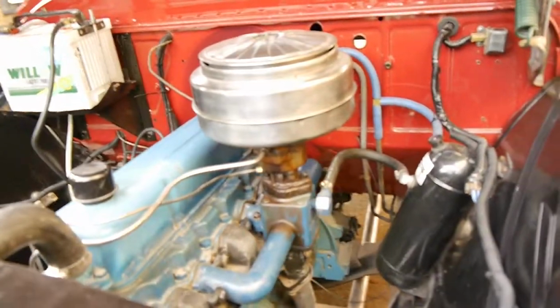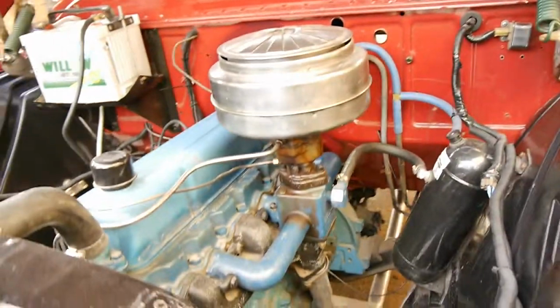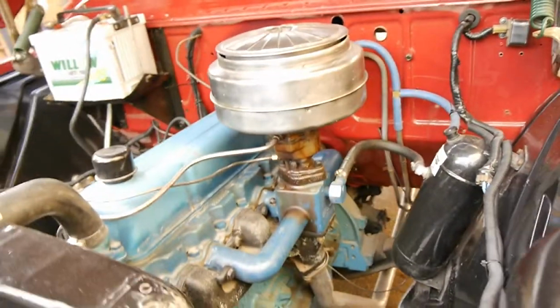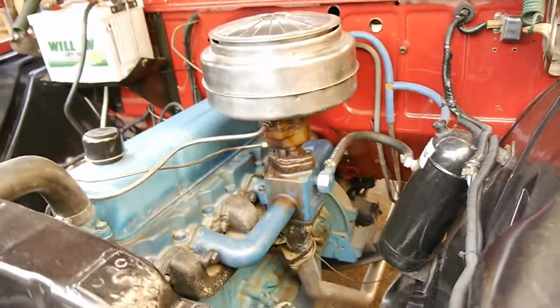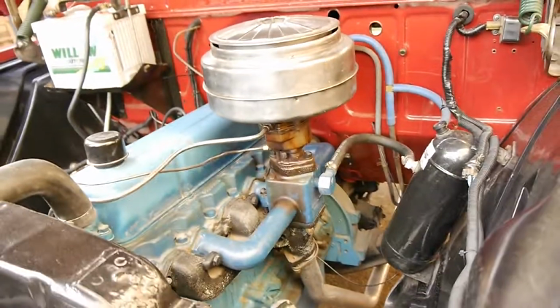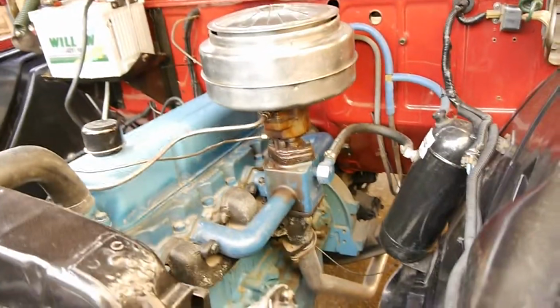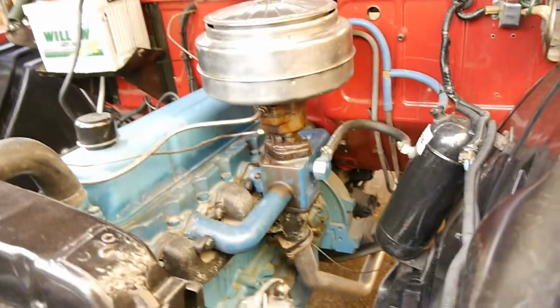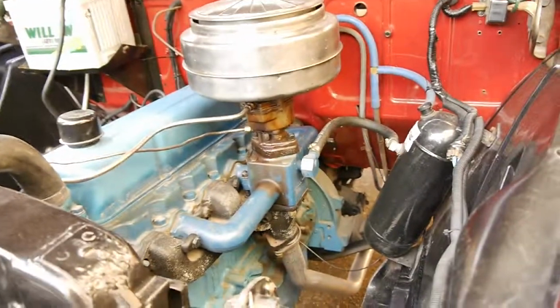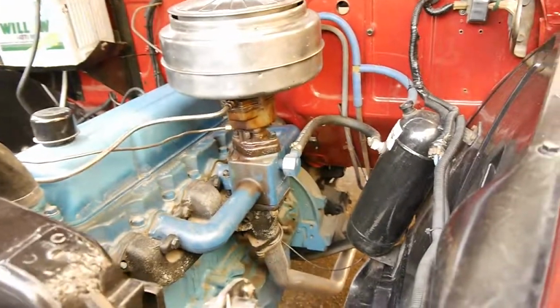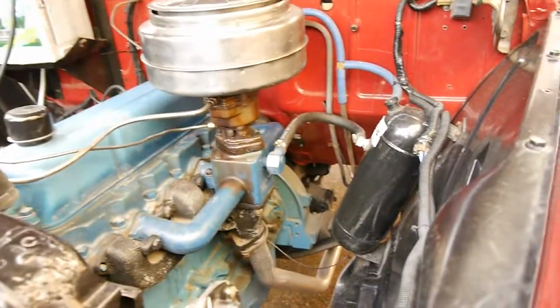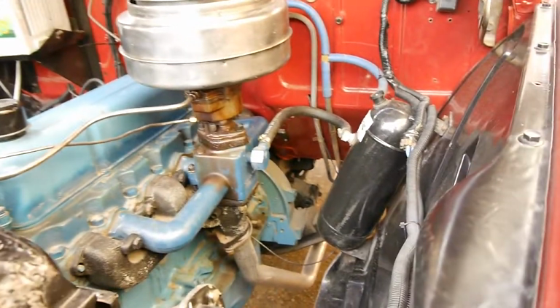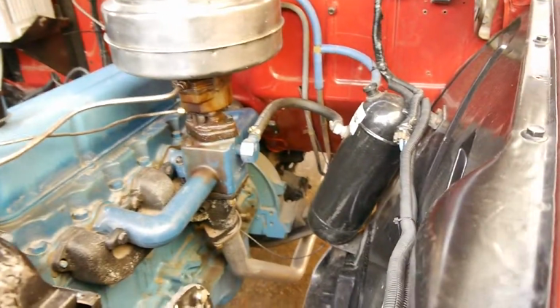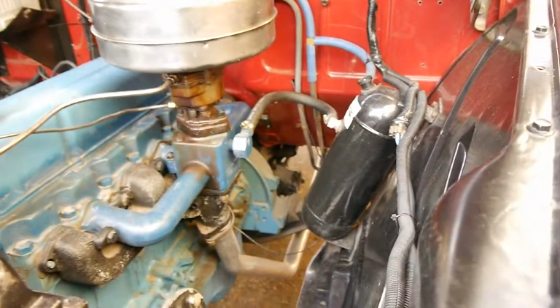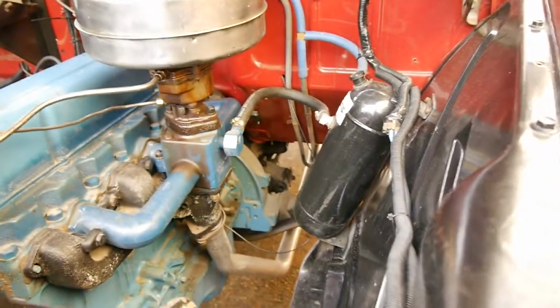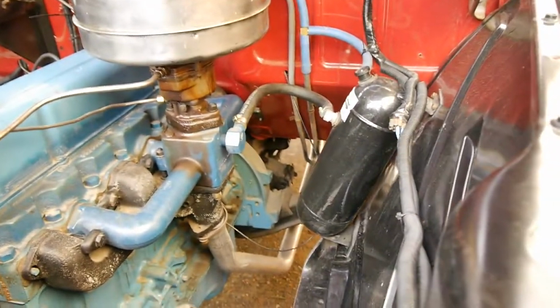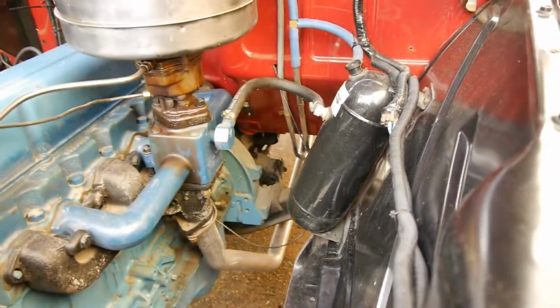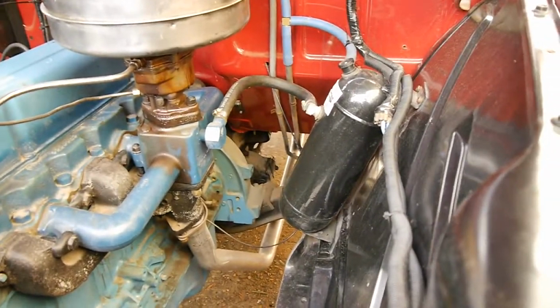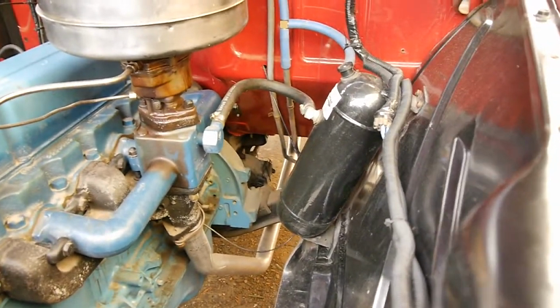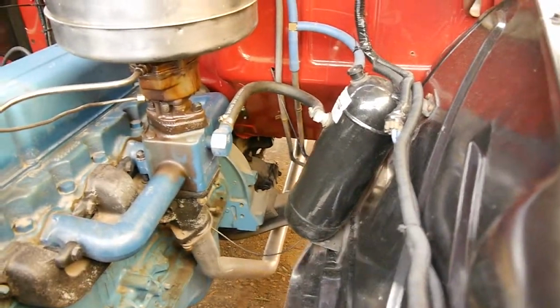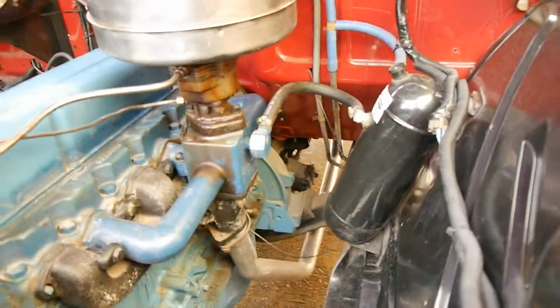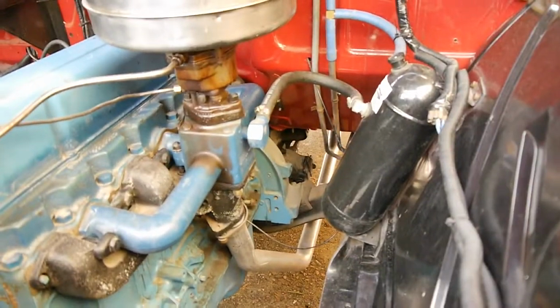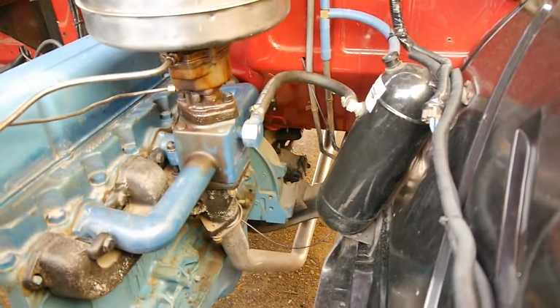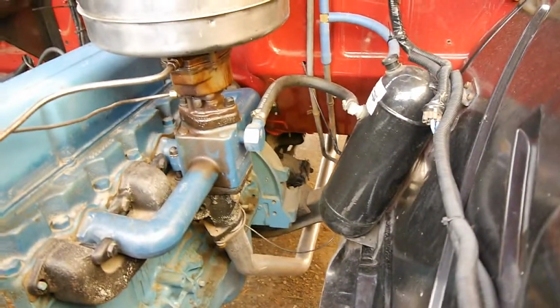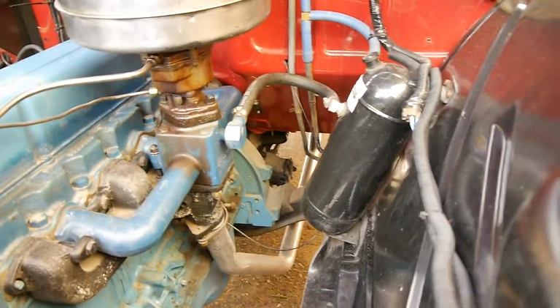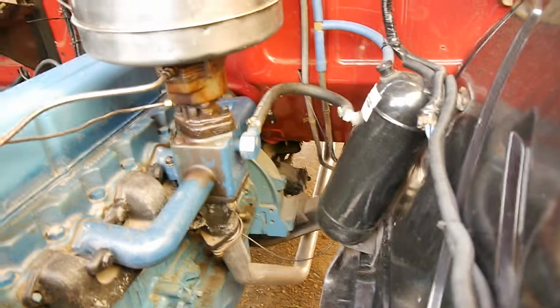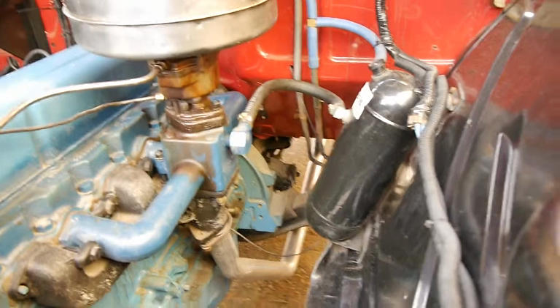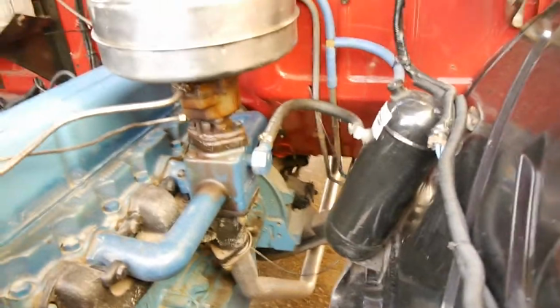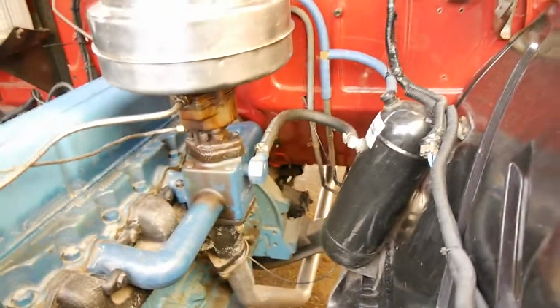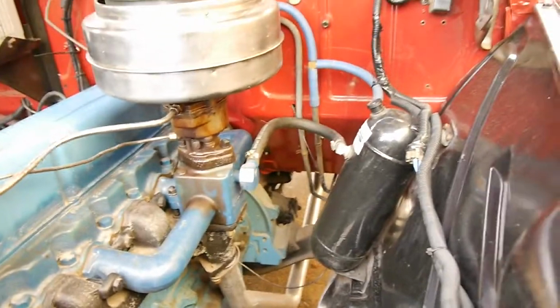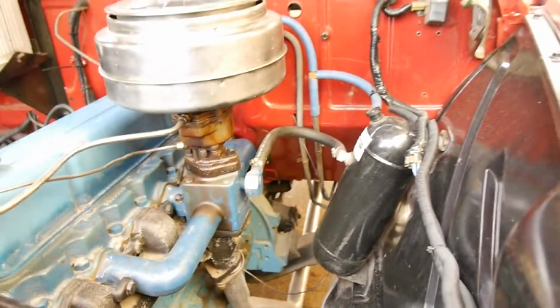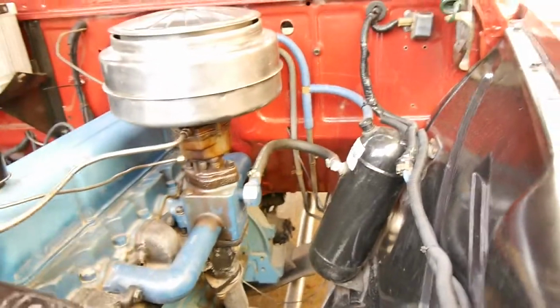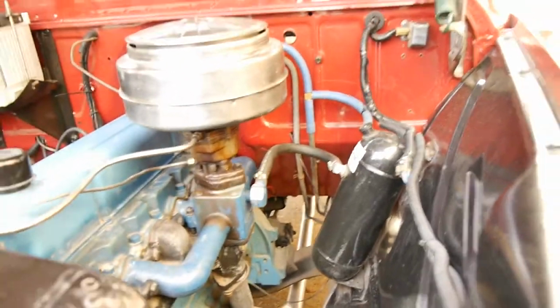It runs very, very well. It looks like a new exhaust system too.